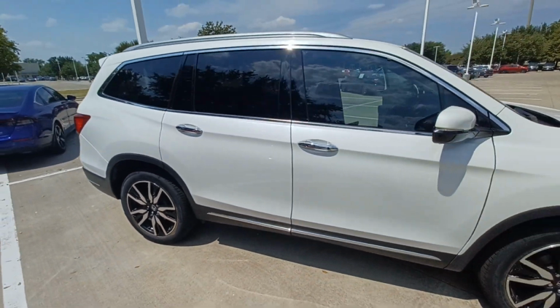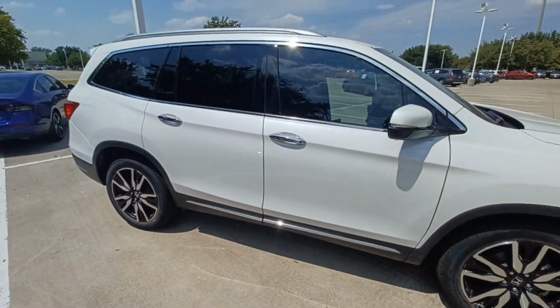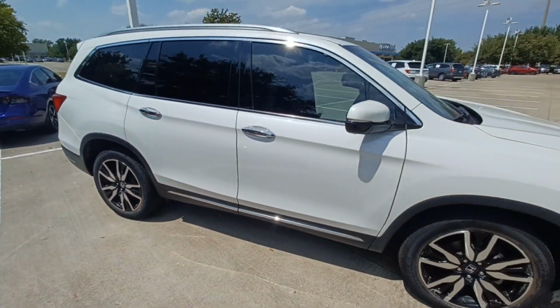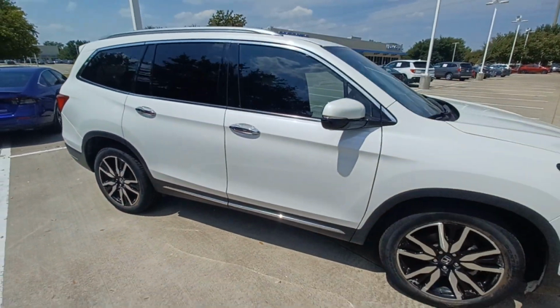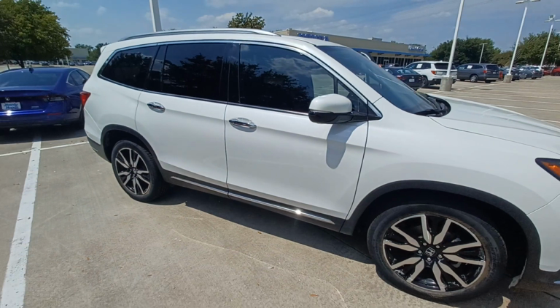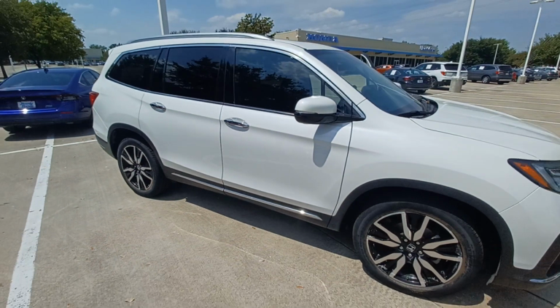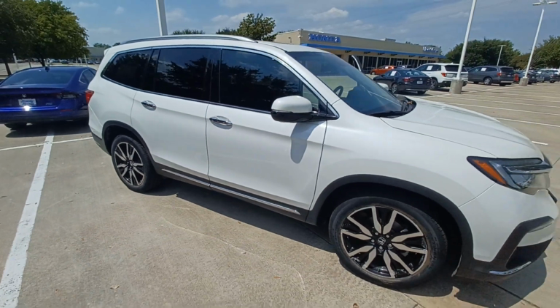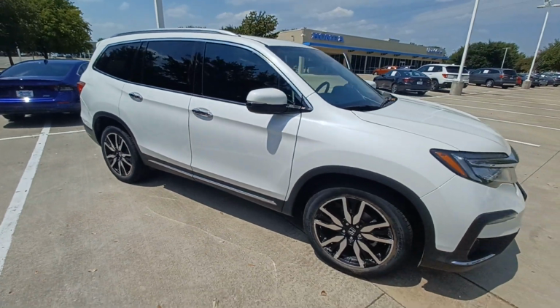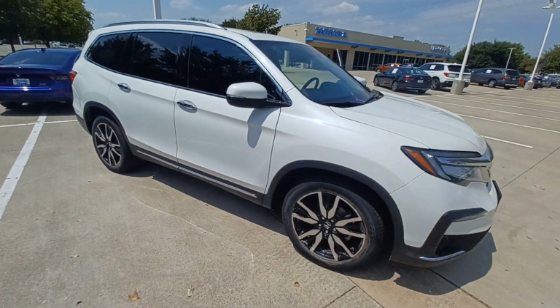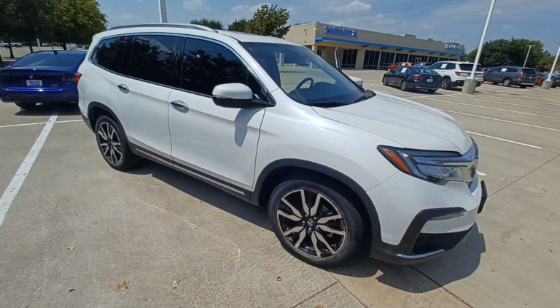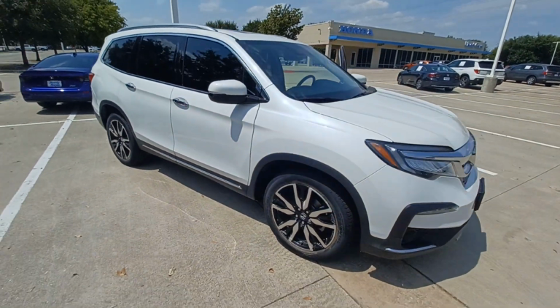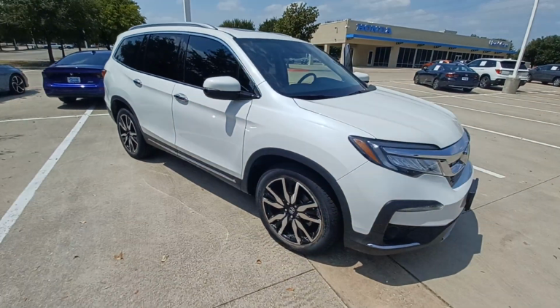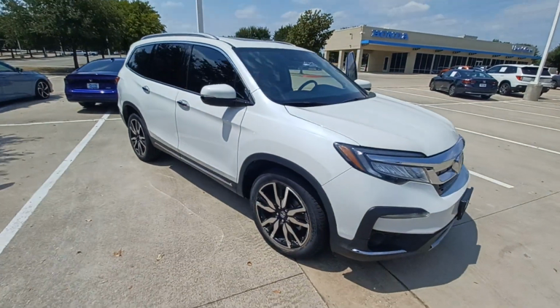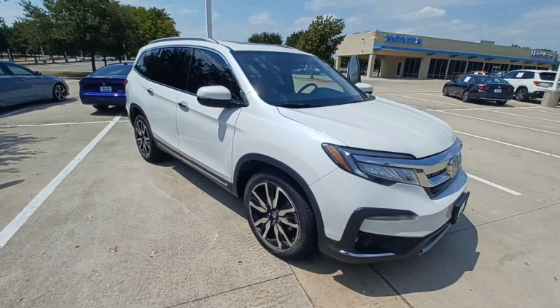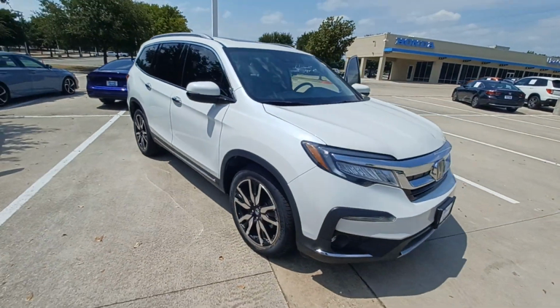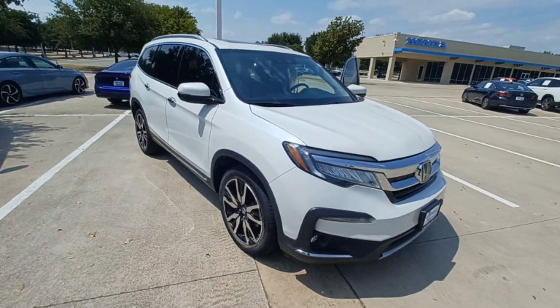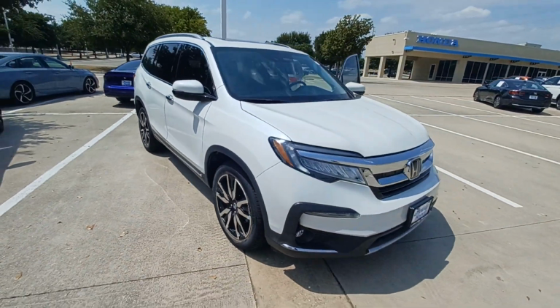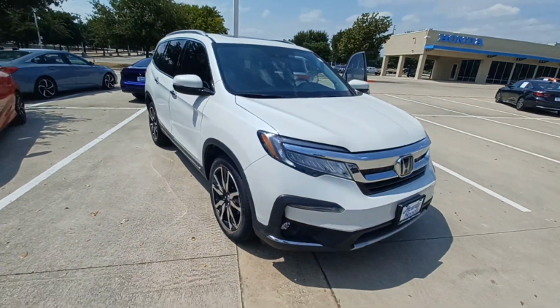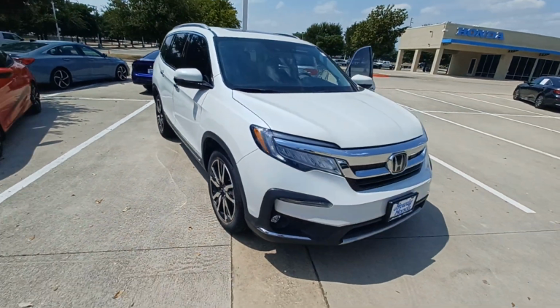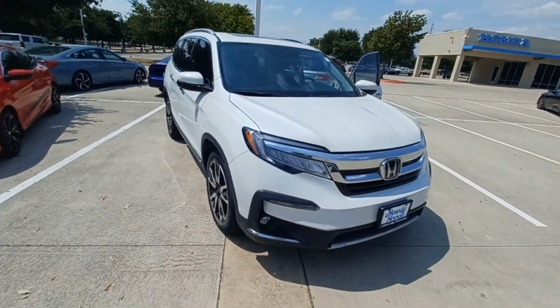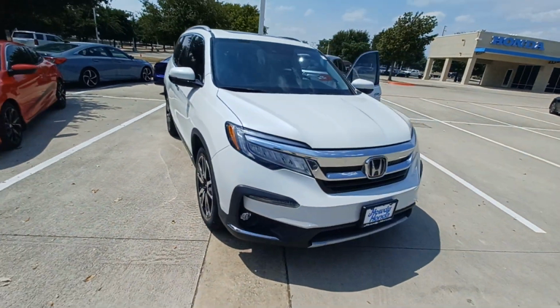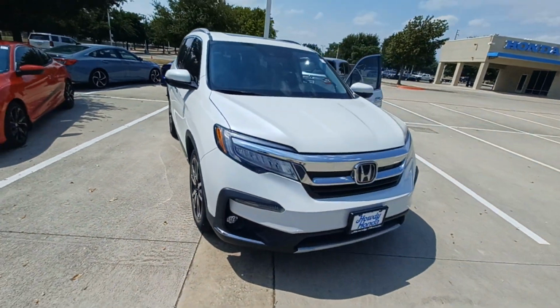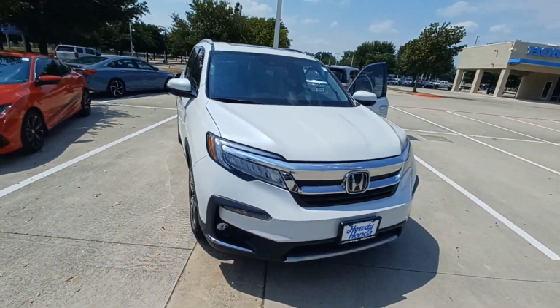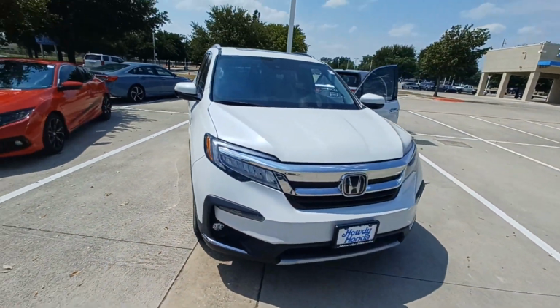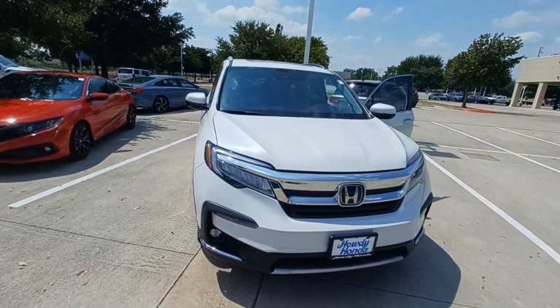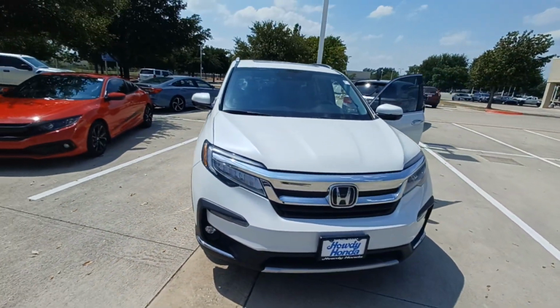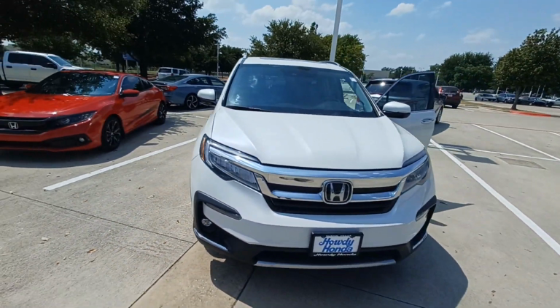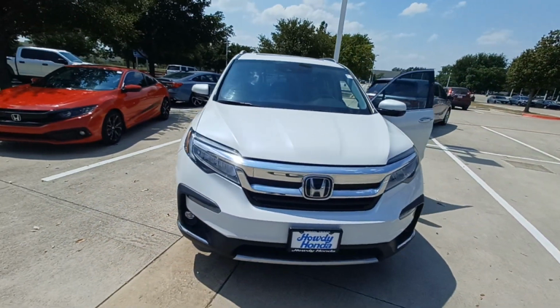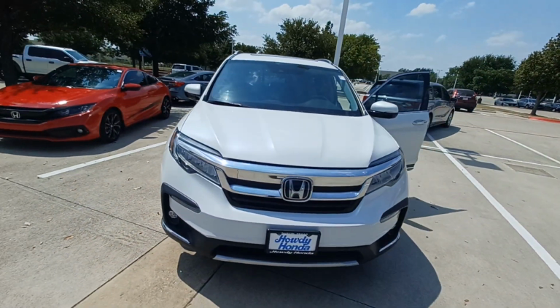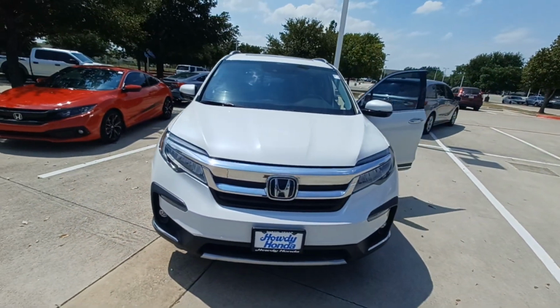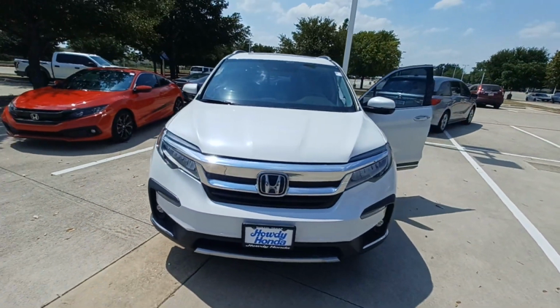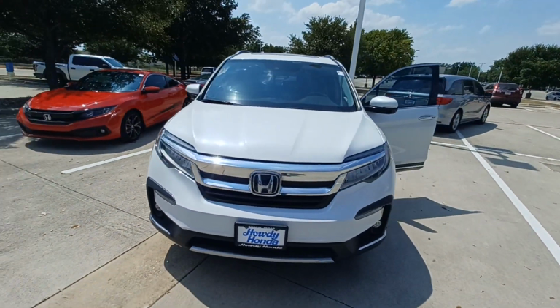And that's my 2020 all-wheel-drive Honda Pilot and I'm Jason down here at Howdy Honda.